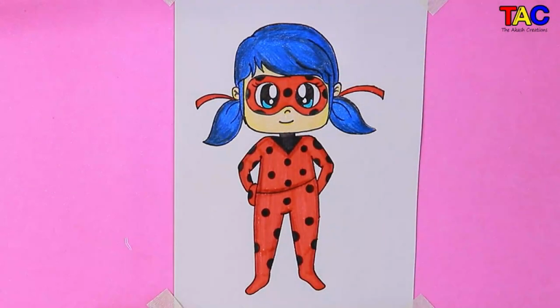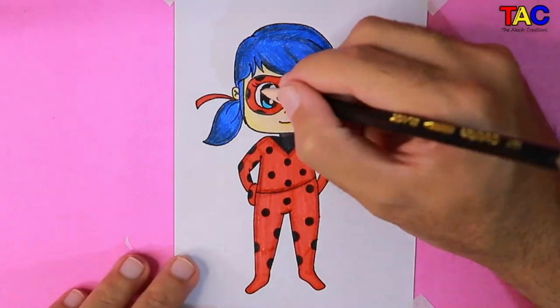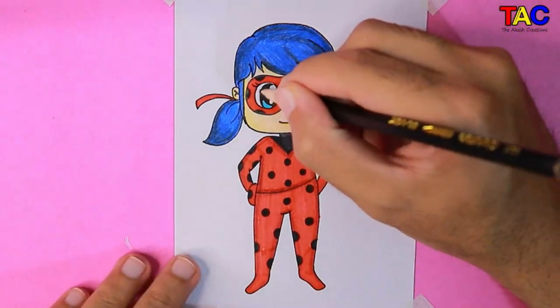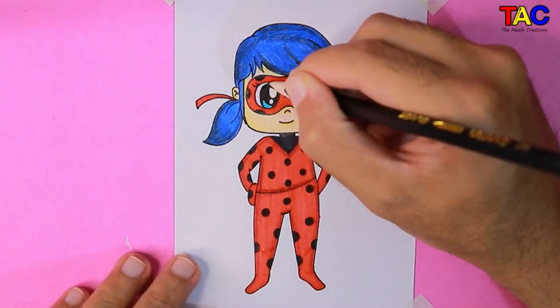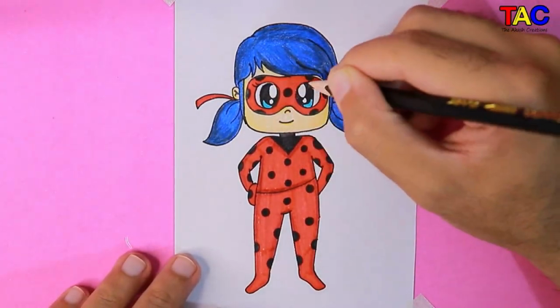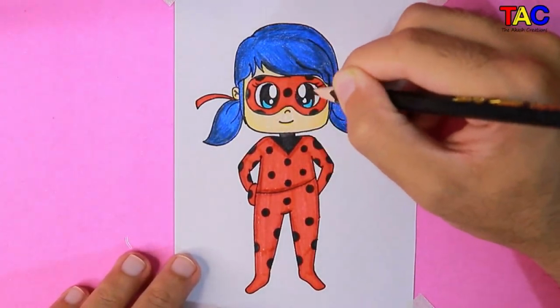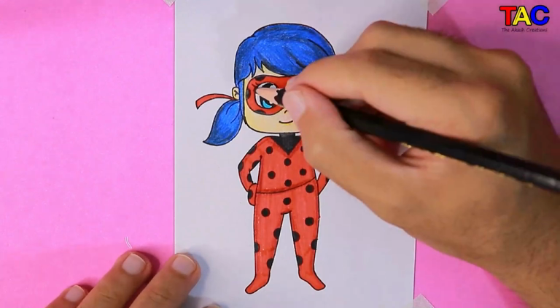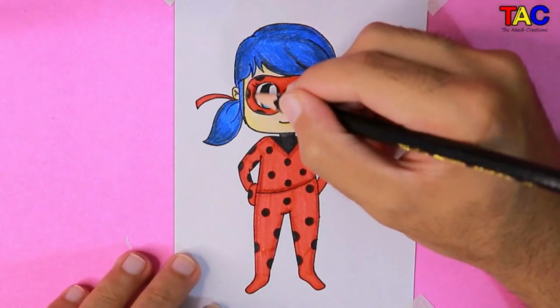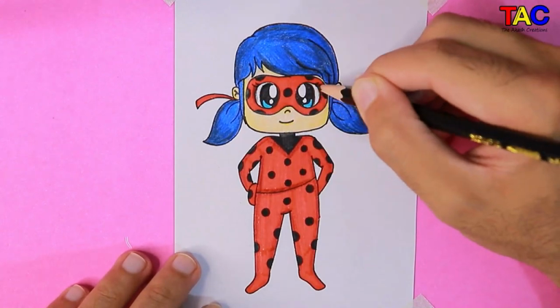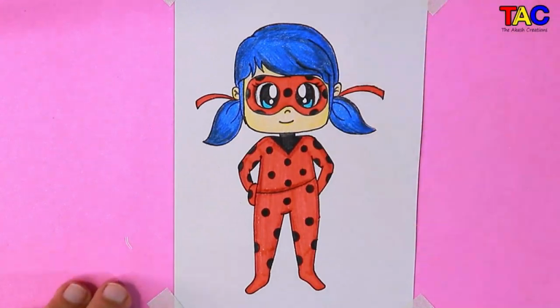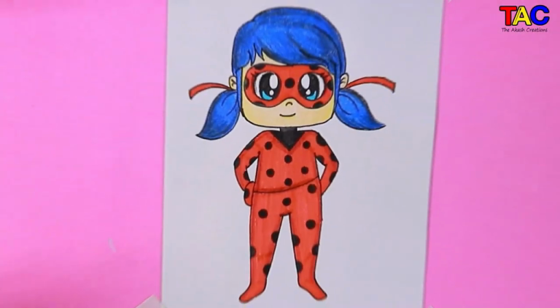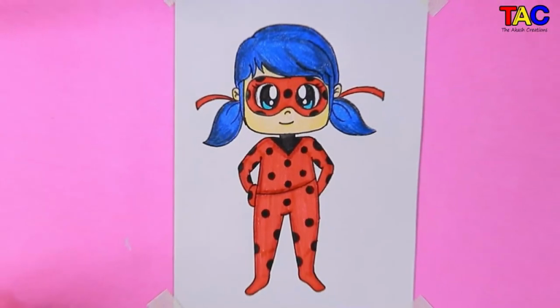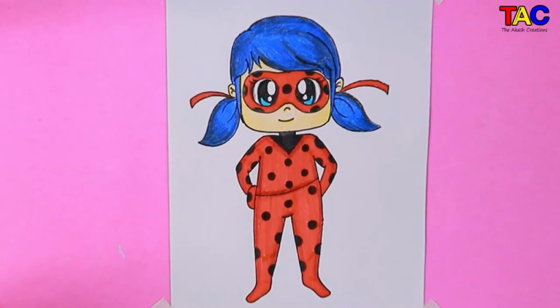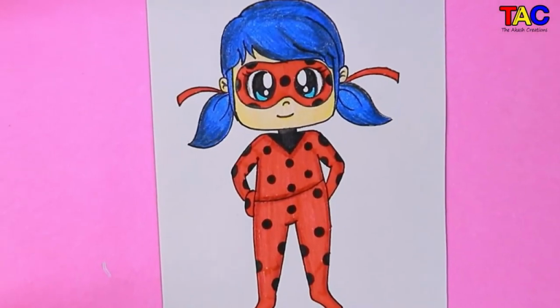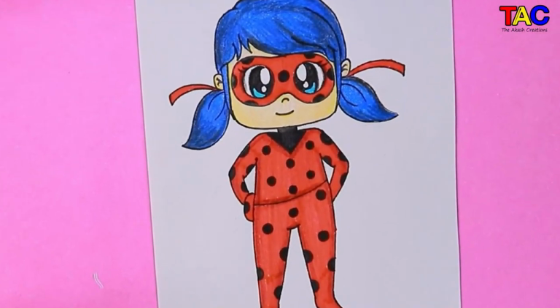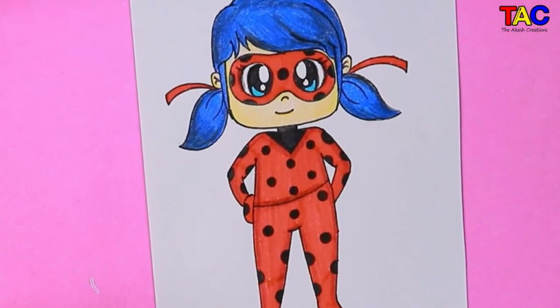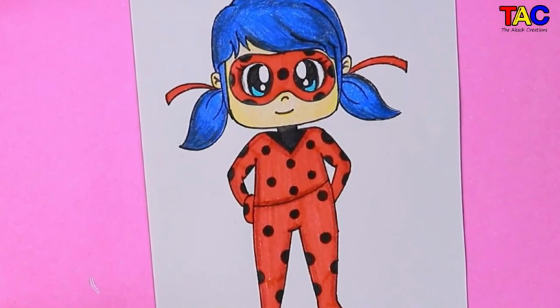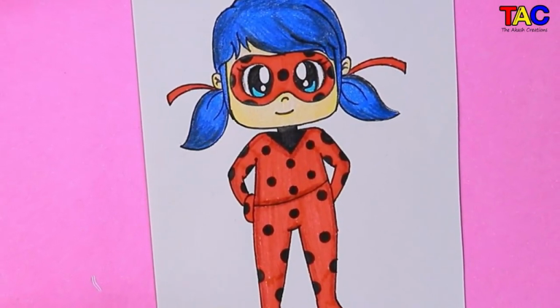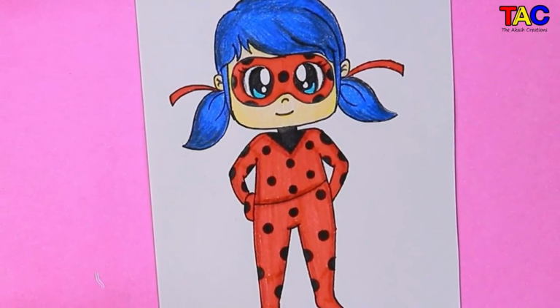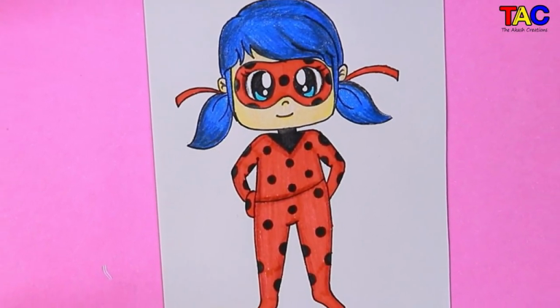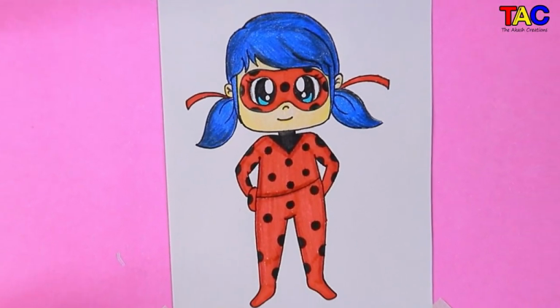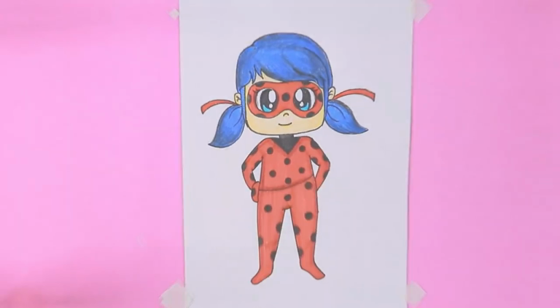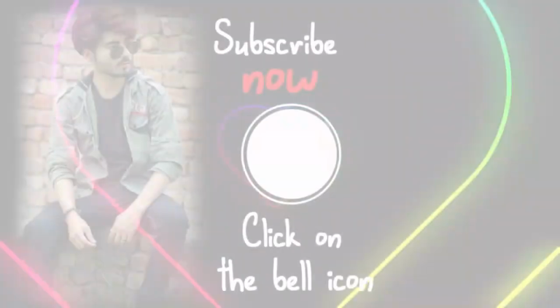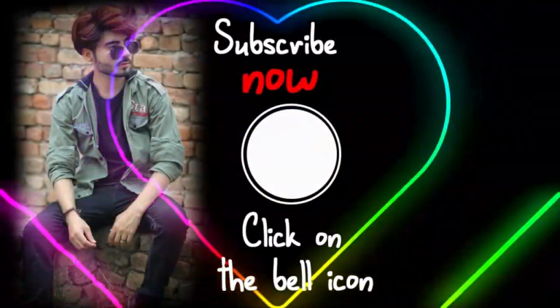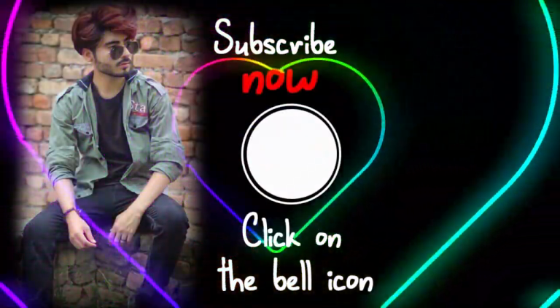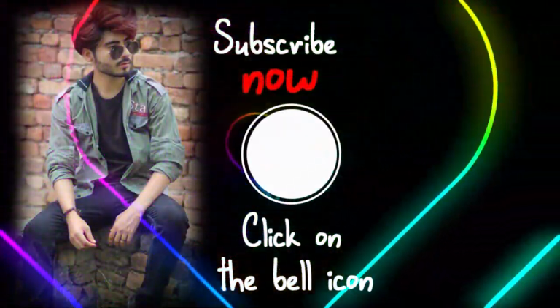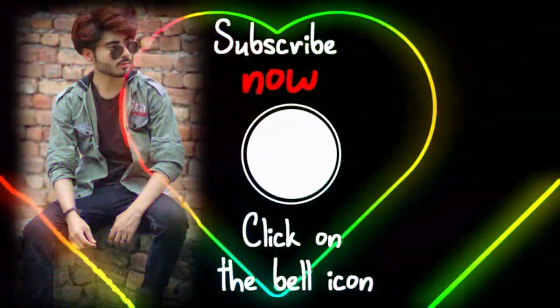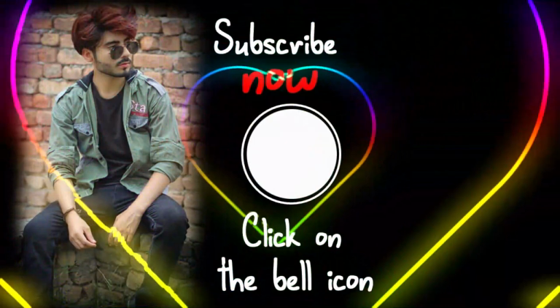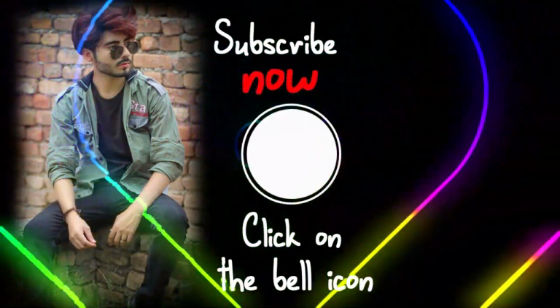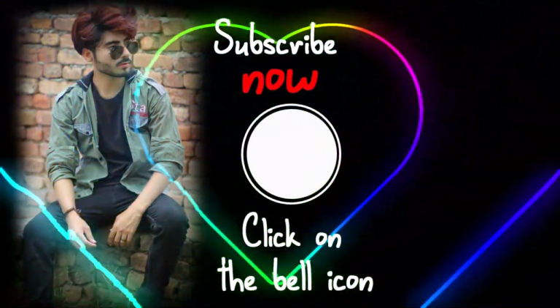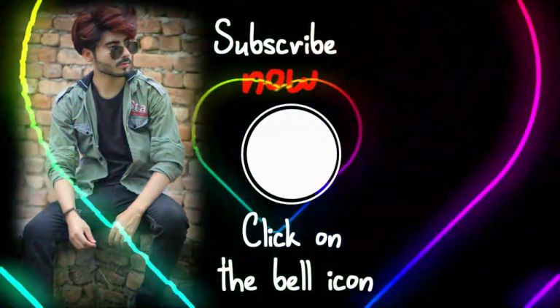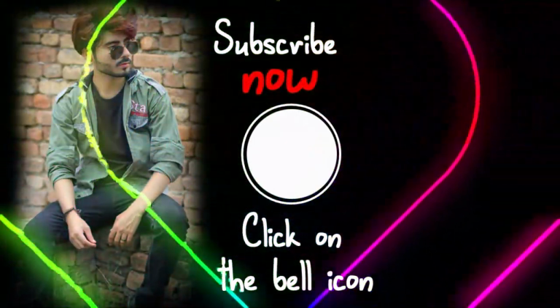Our drawing is almost completed. Hope you guys like my video. Like, subscribe and comment for more amazing videos. Thanks for watching.